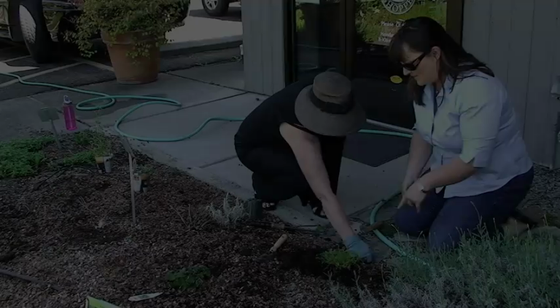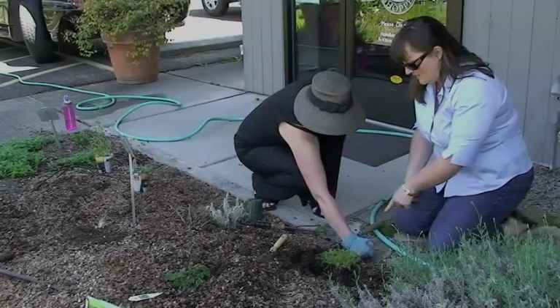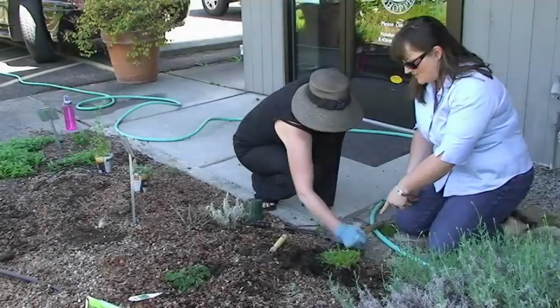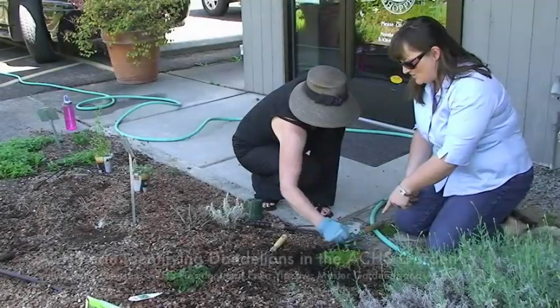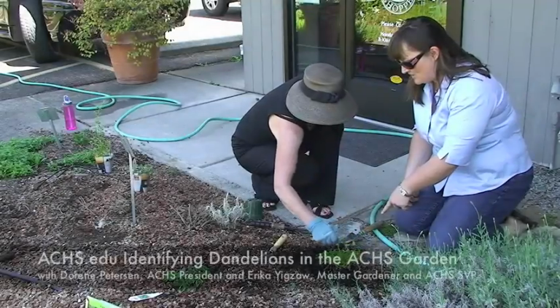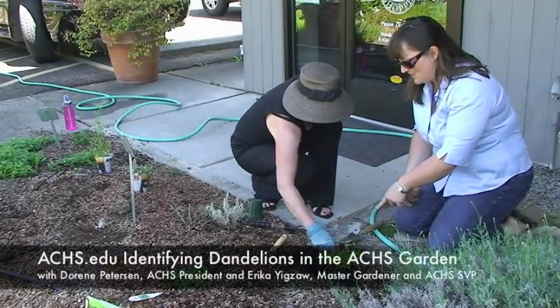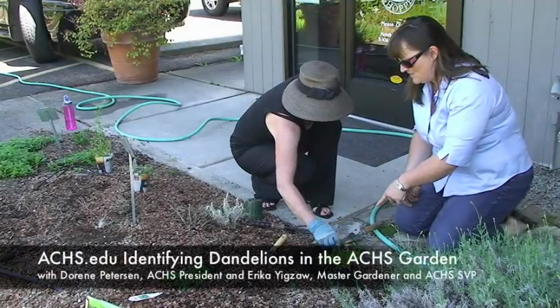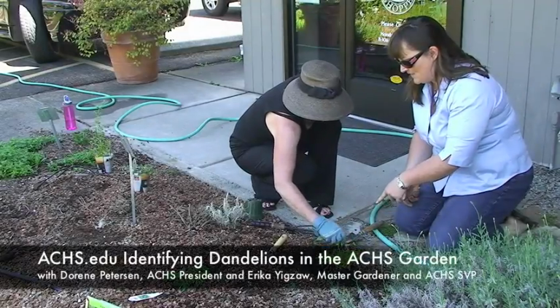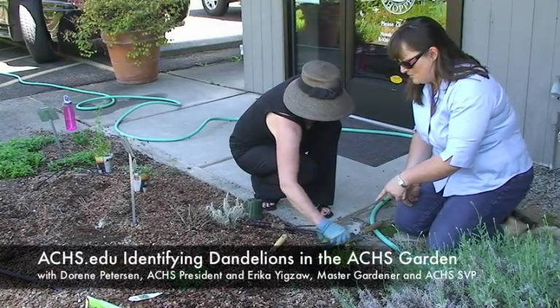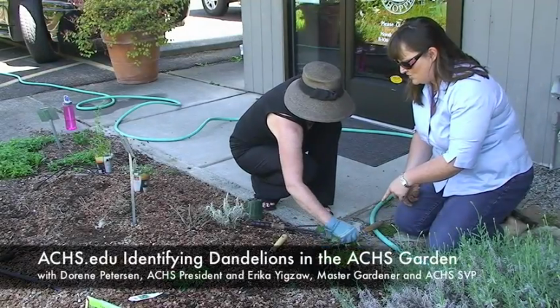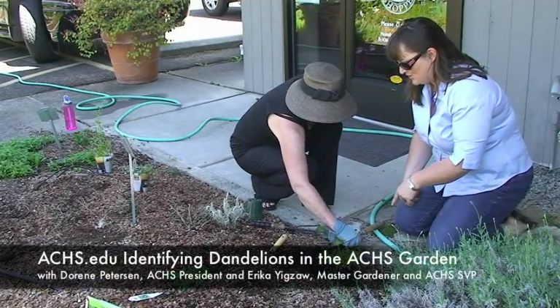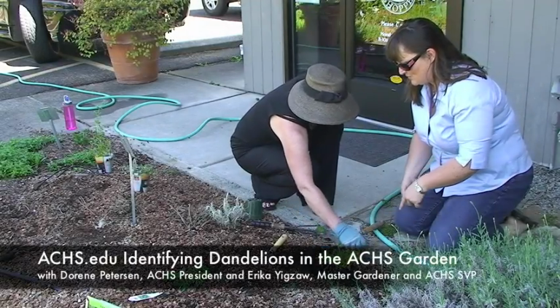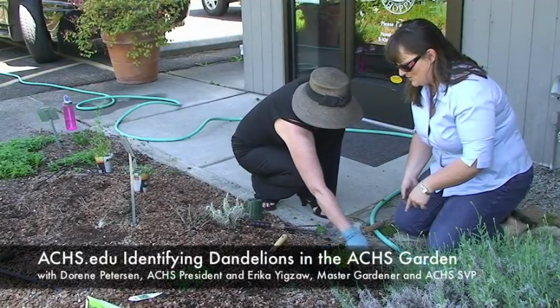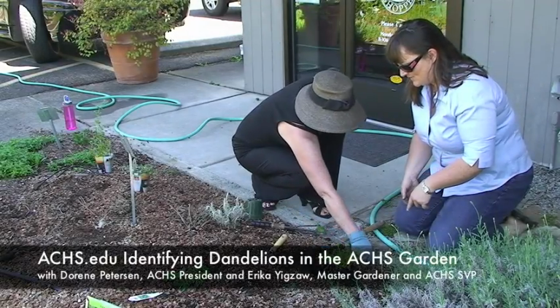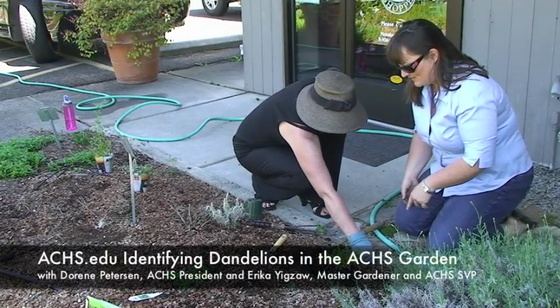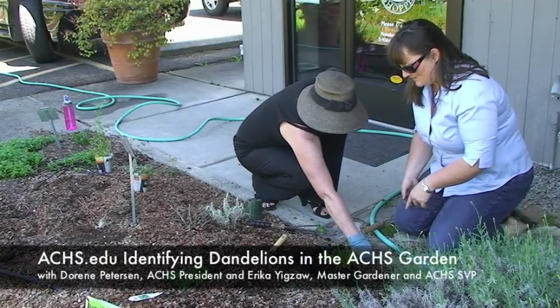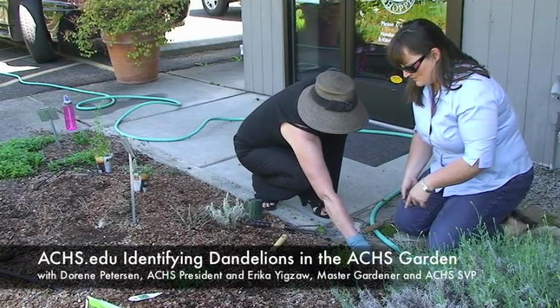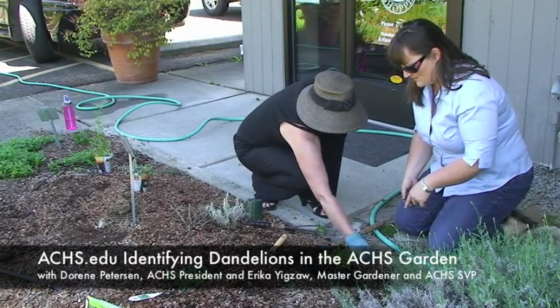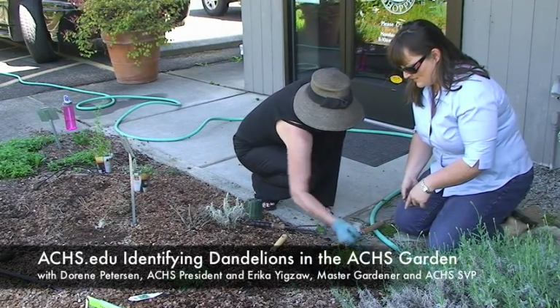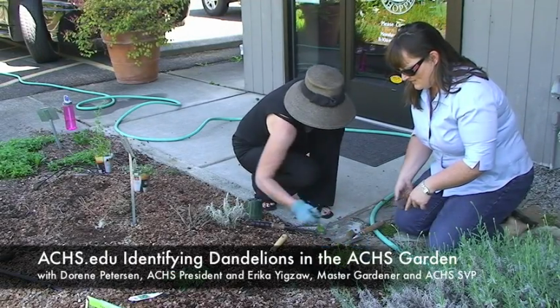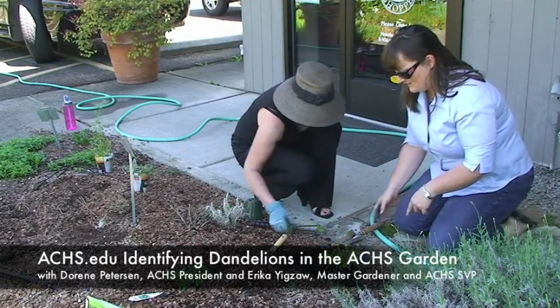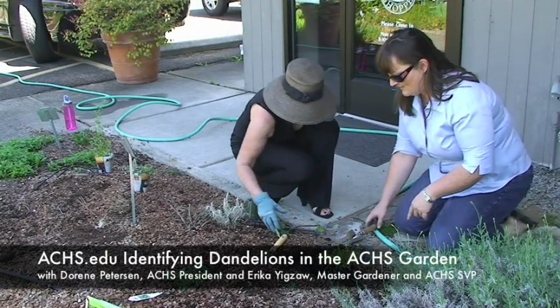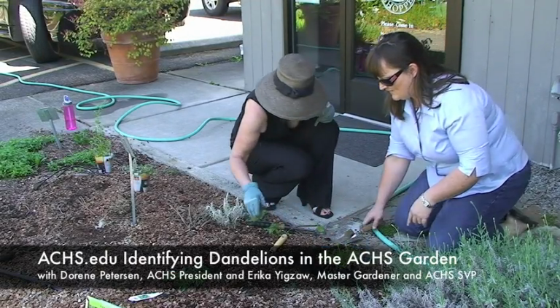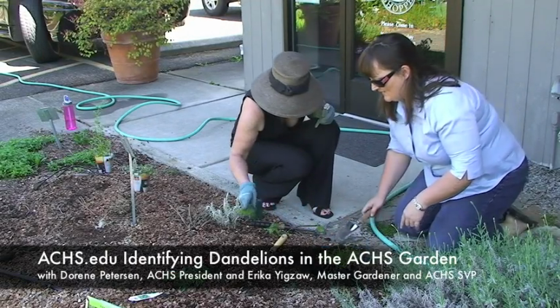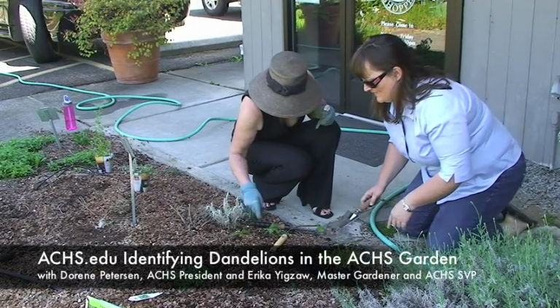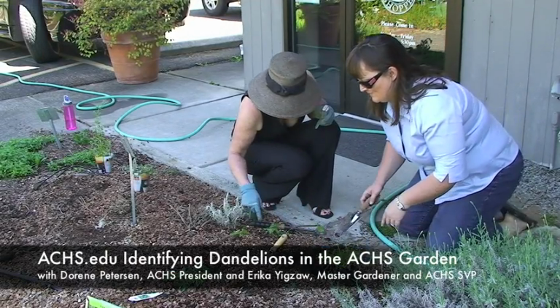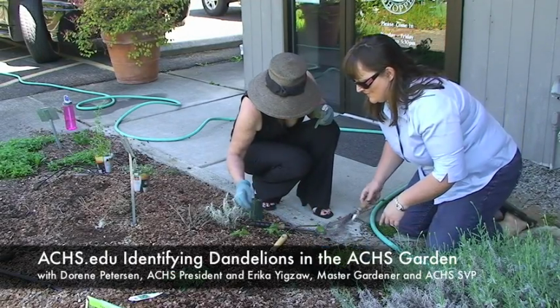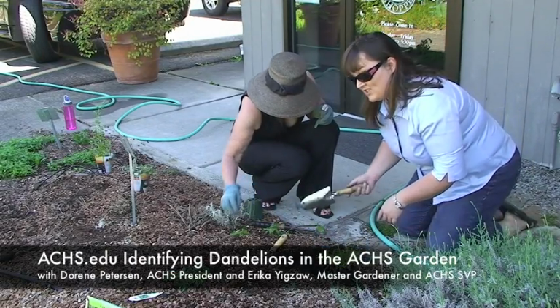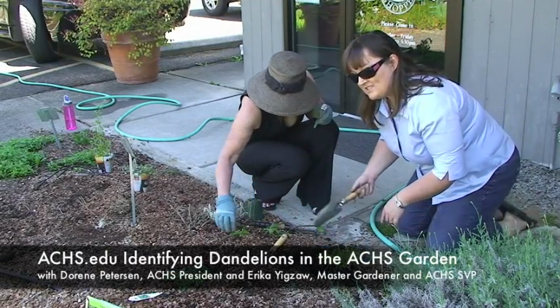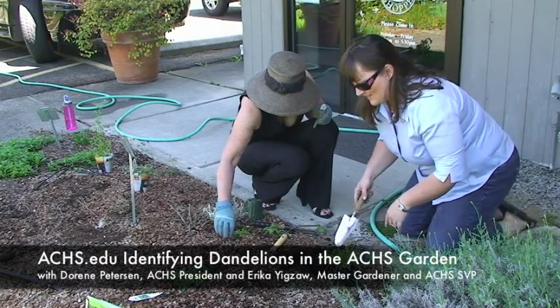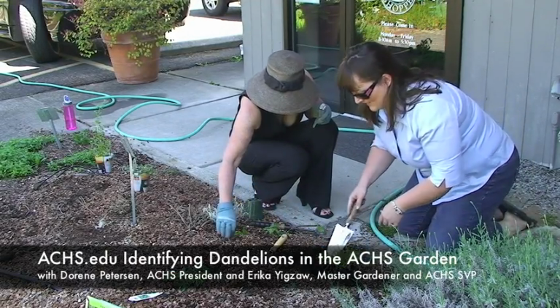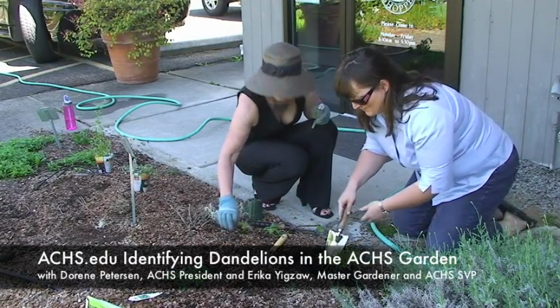That's actually a dandelion. We should show them what the dandelion looks like. But she just dug it up.